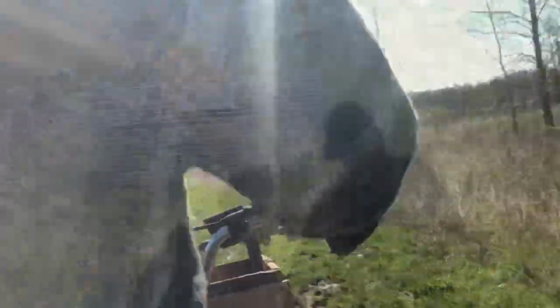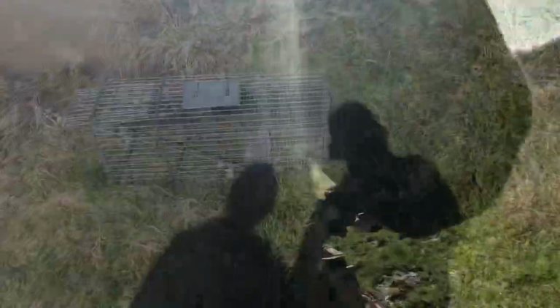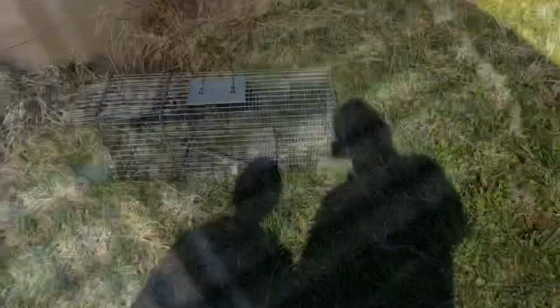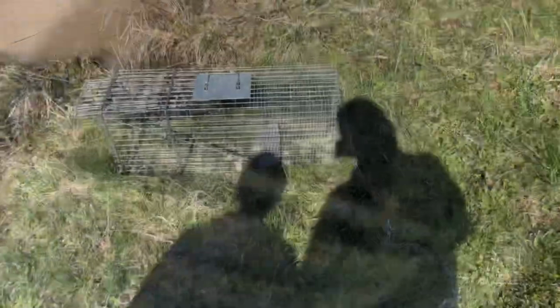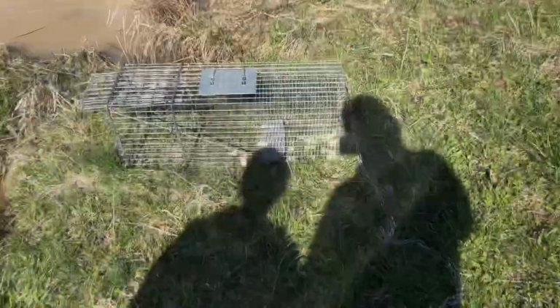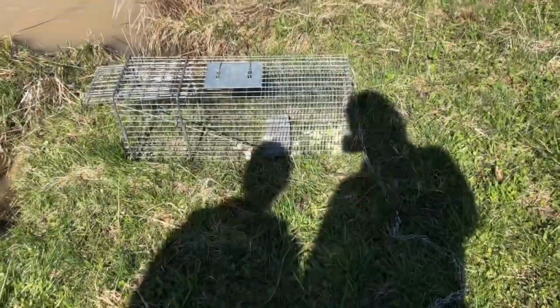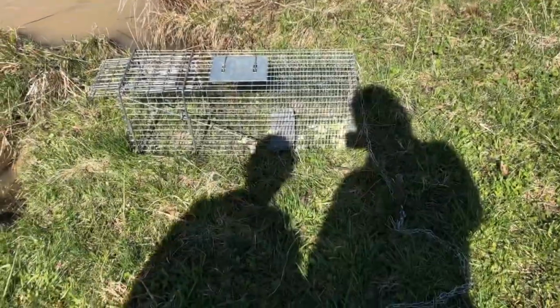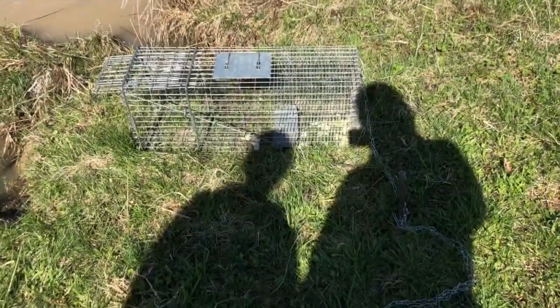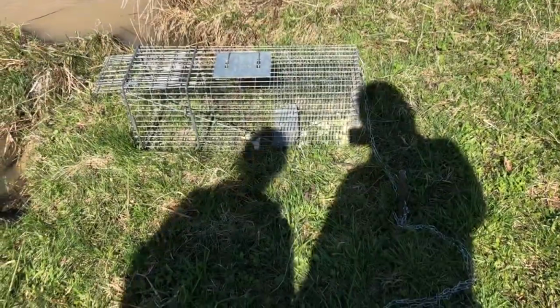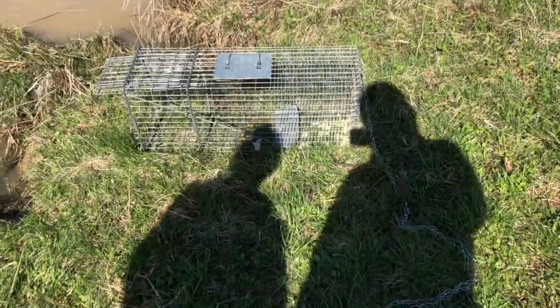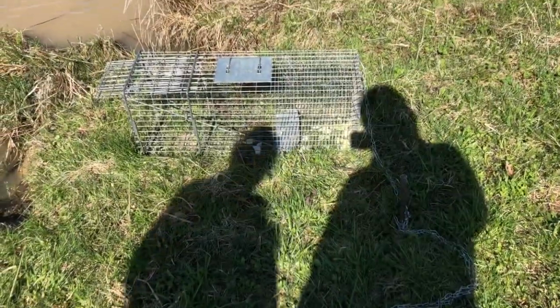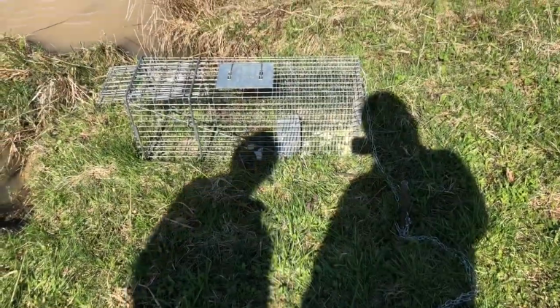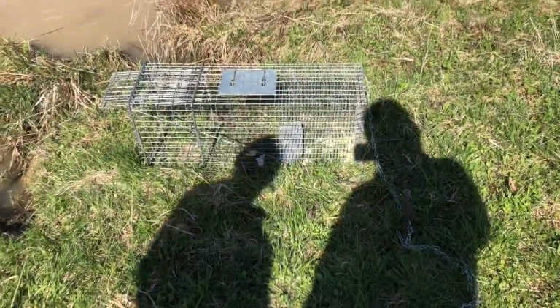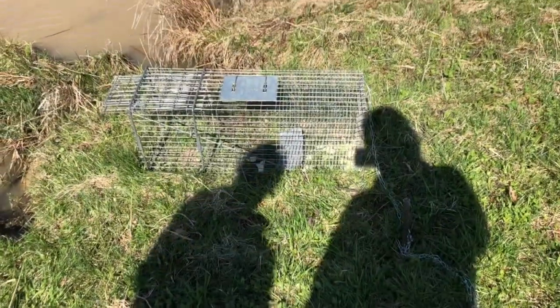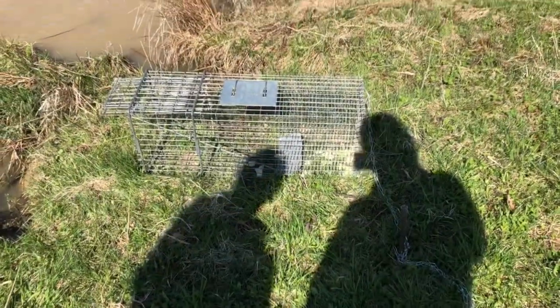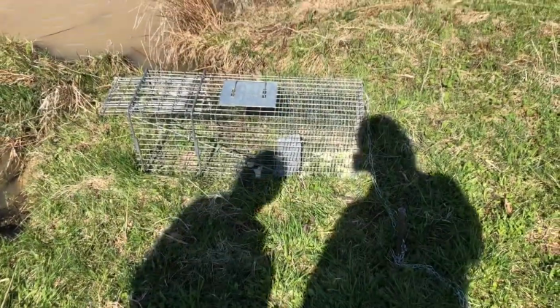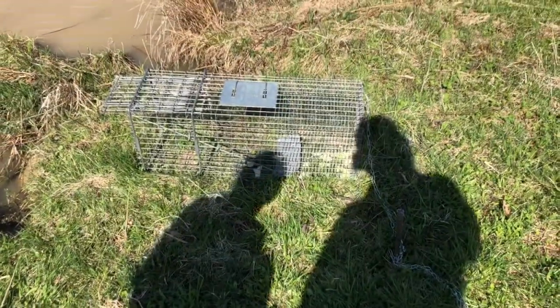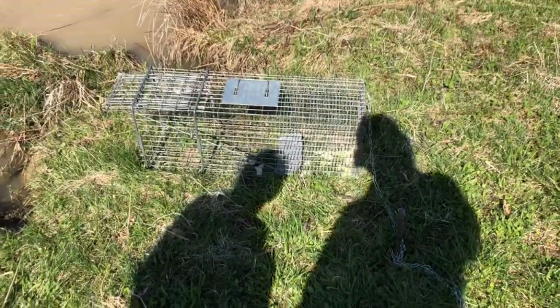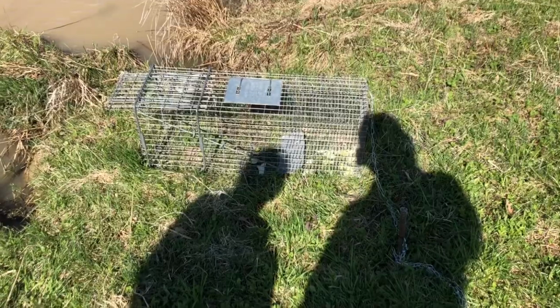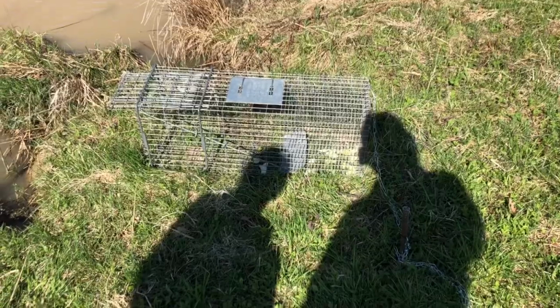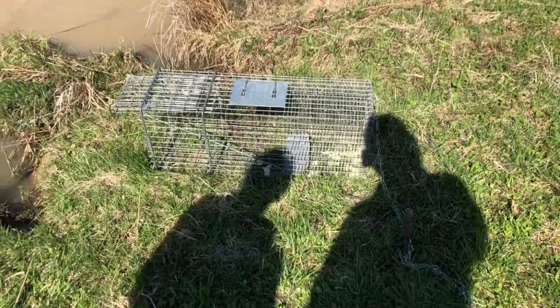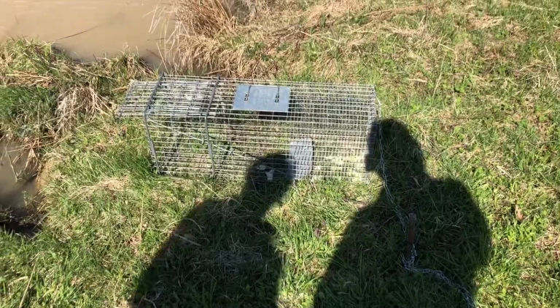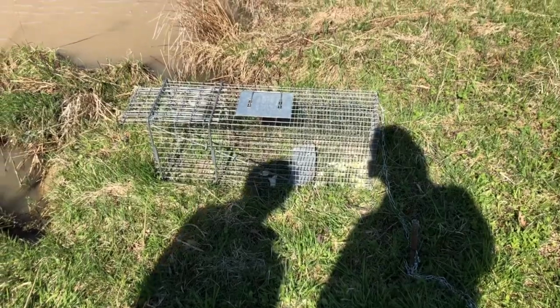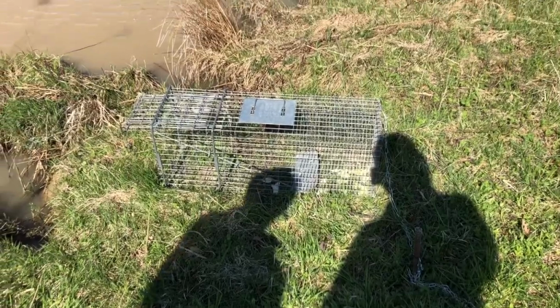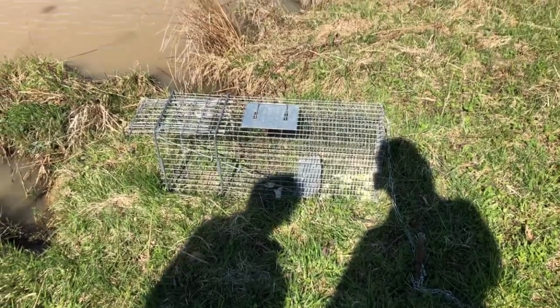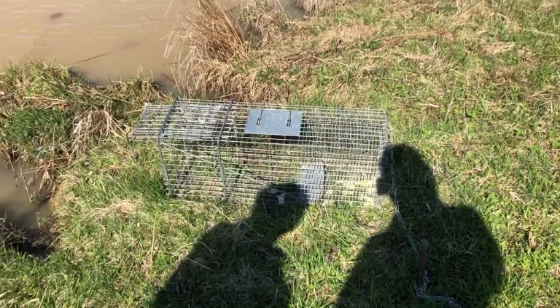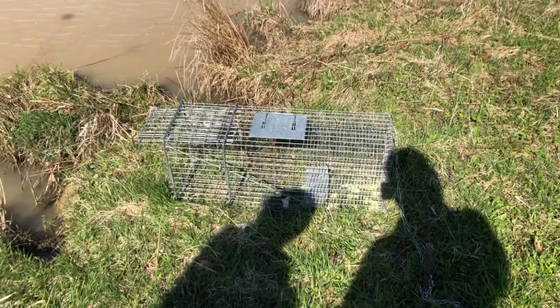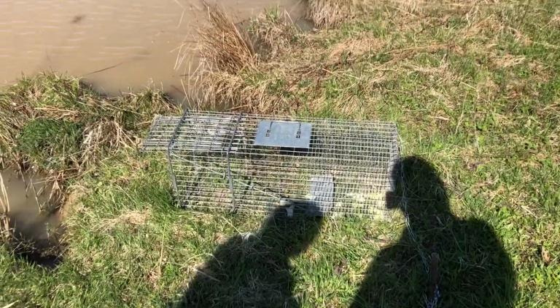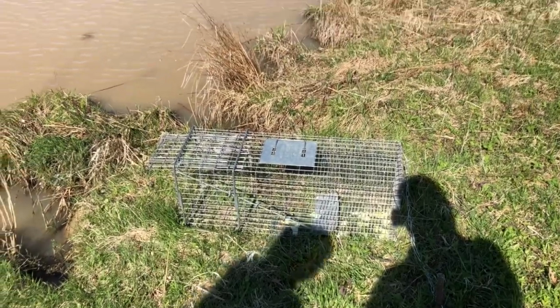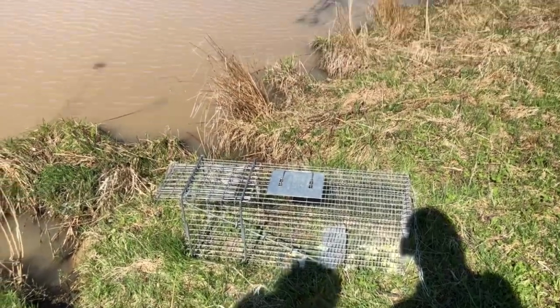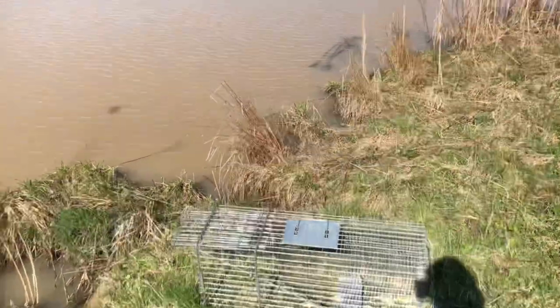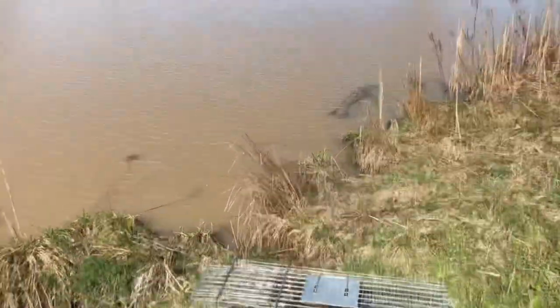I'm going to leave it sit out here for some more time, and hopefully we can actually catch a muskrat.